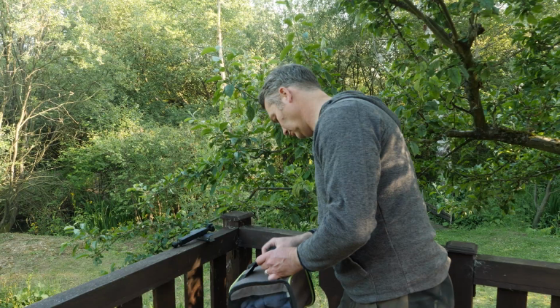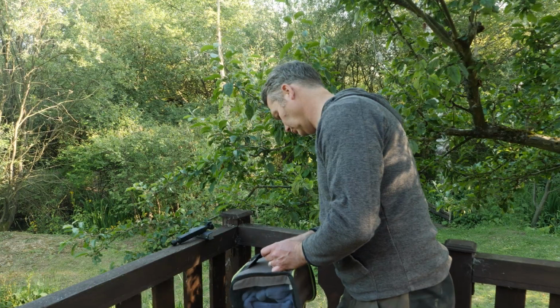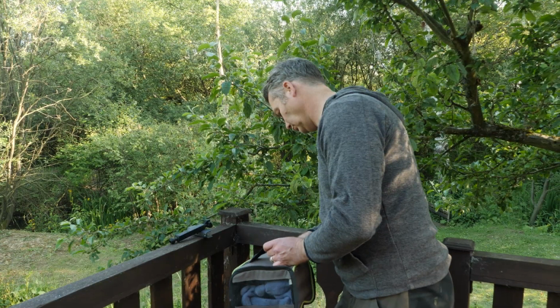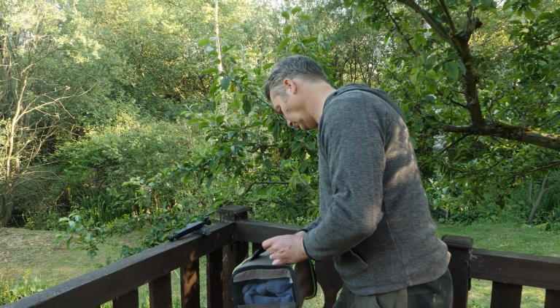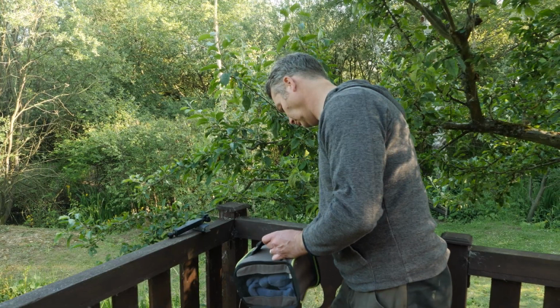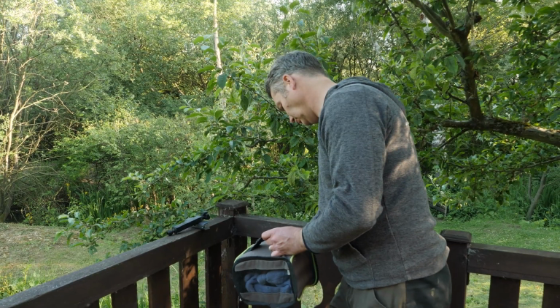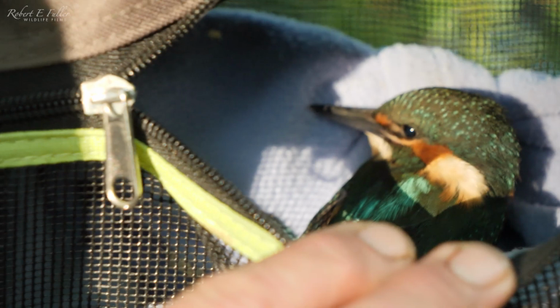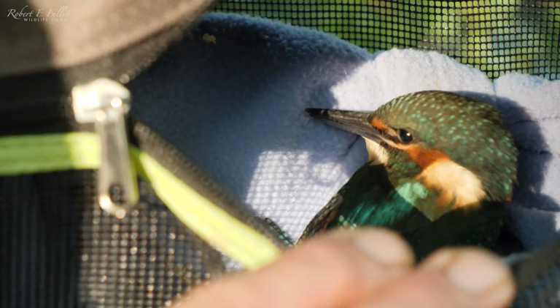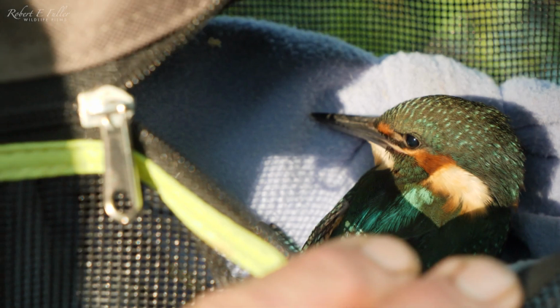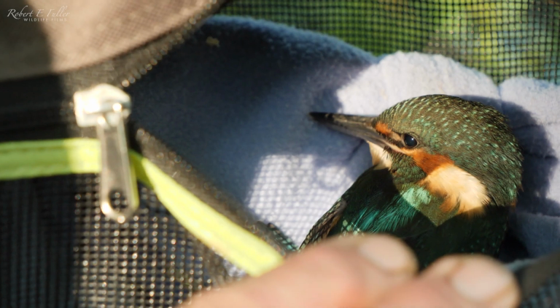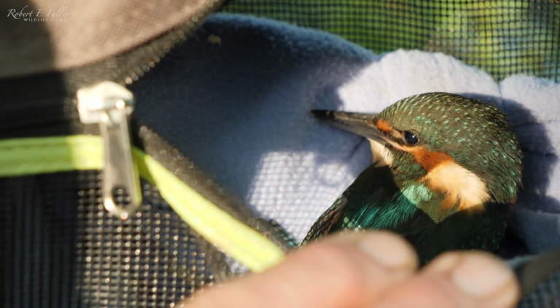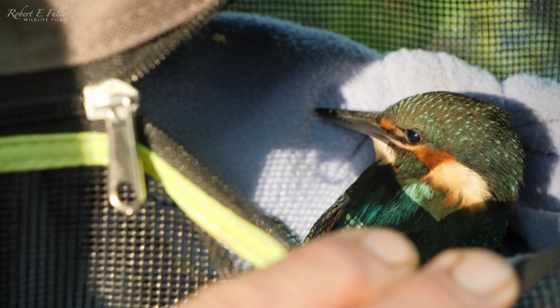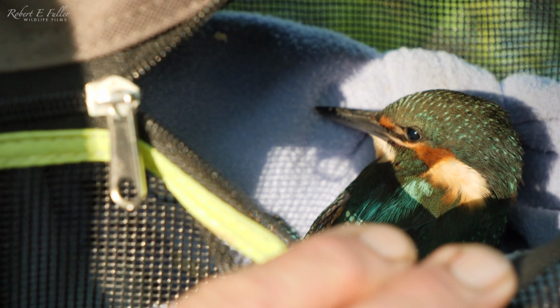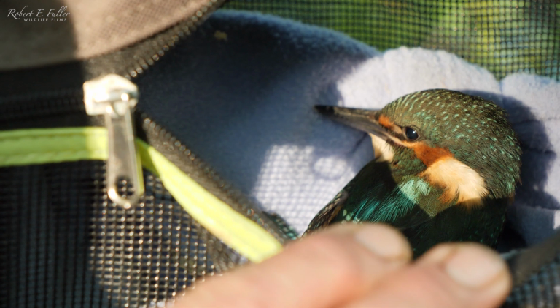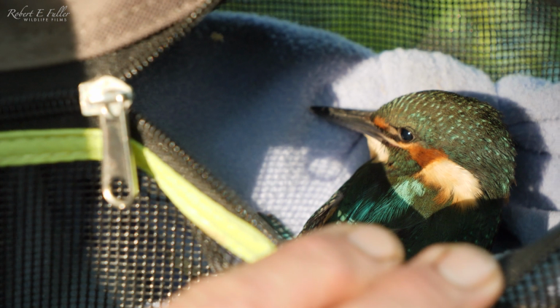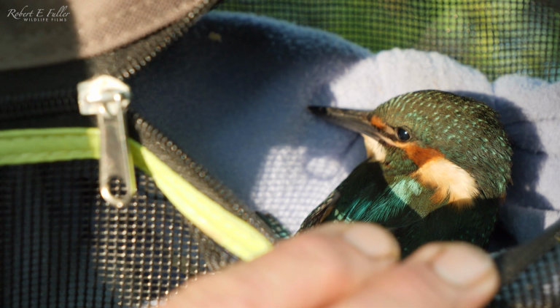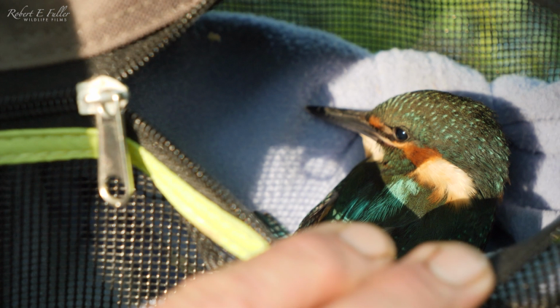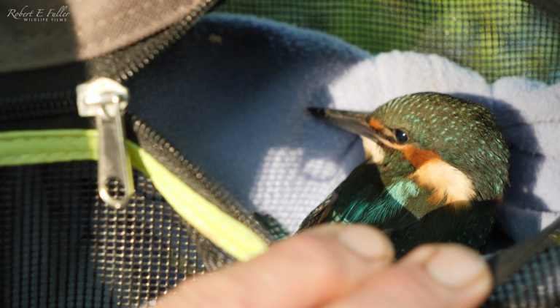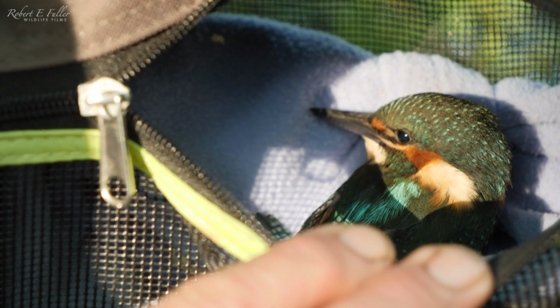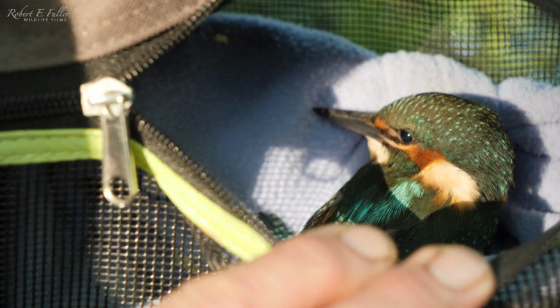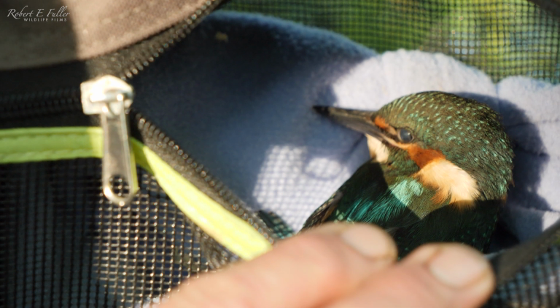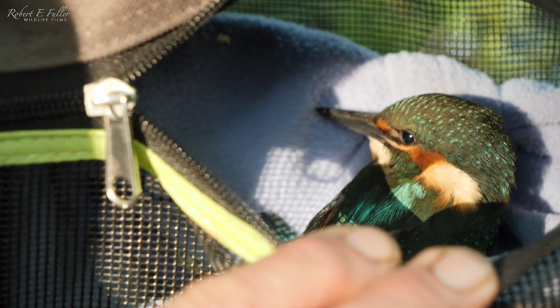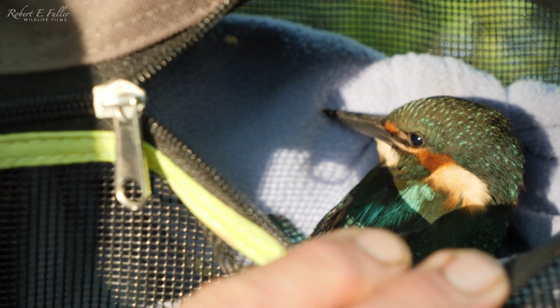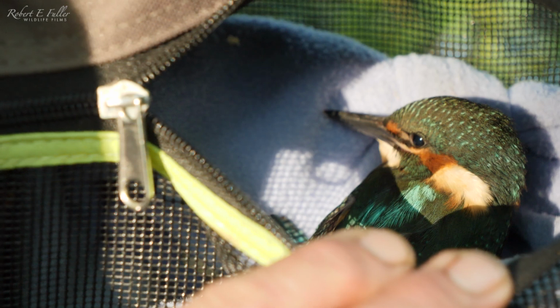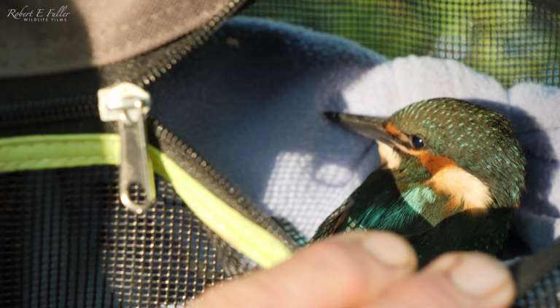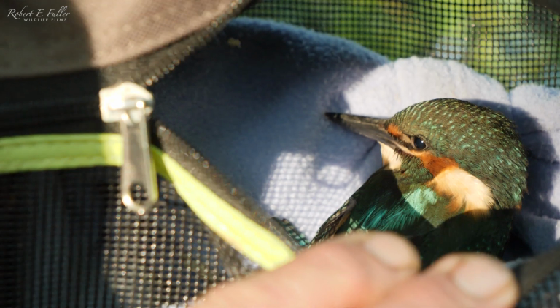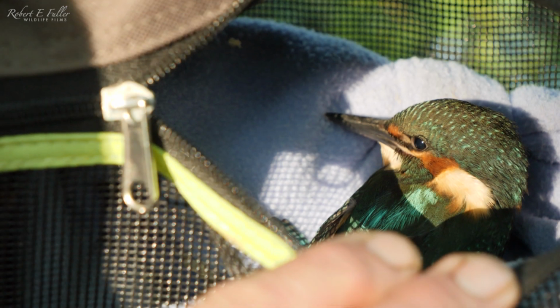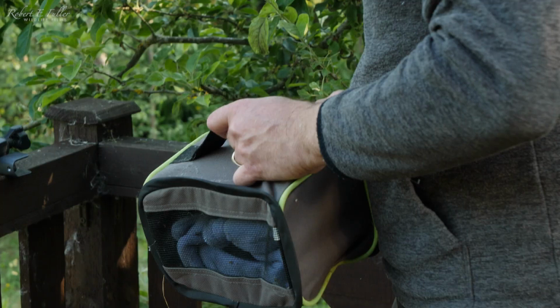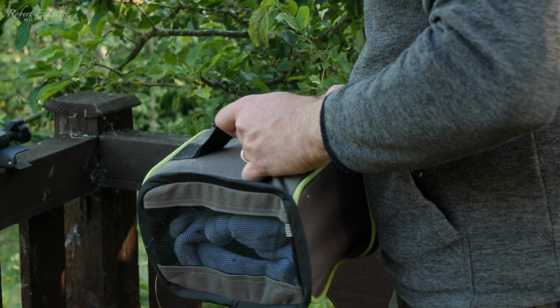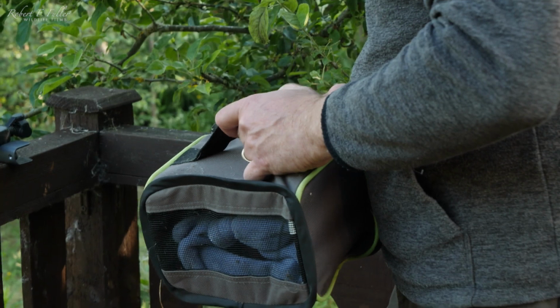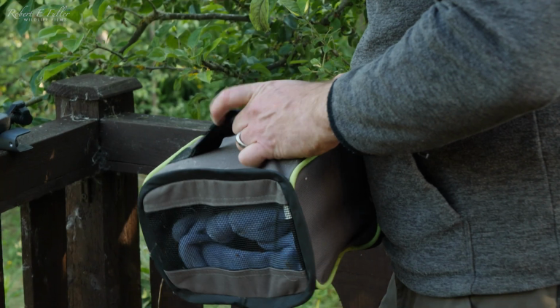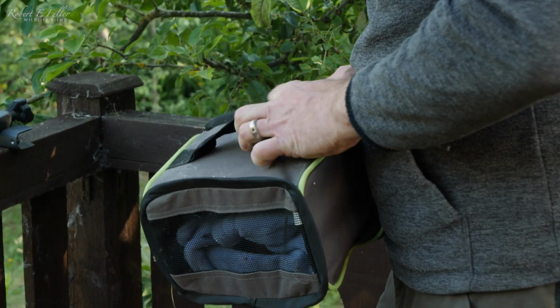I'm just going to pop it in this small pet carrier - this is a perfect size for the little kingfisher - and I've put a soft blanket in there so it can't cause any more damage.